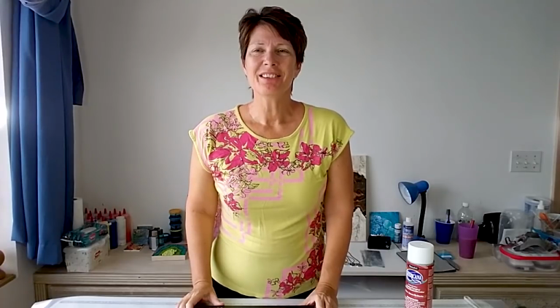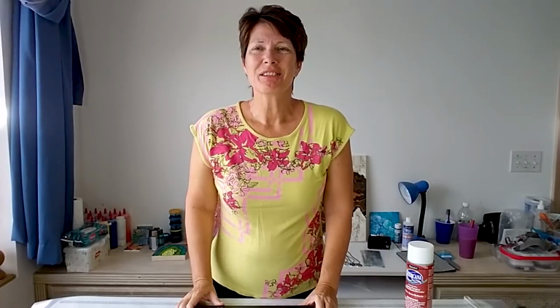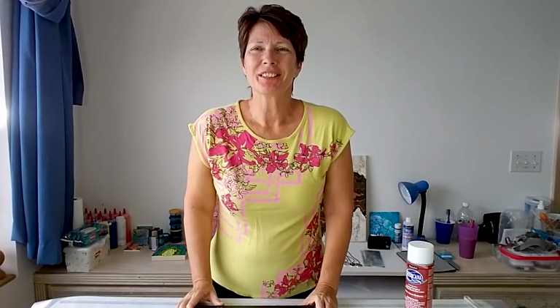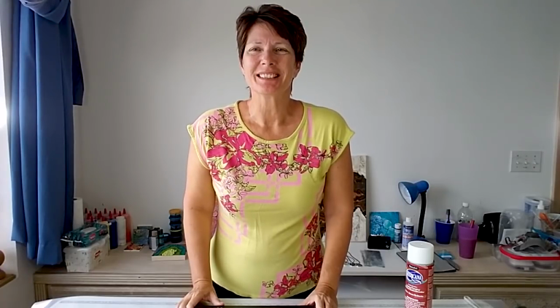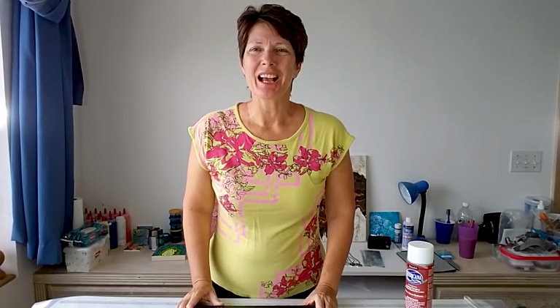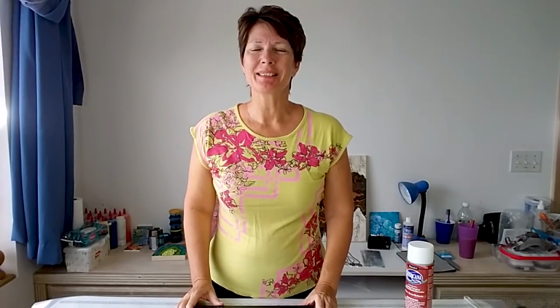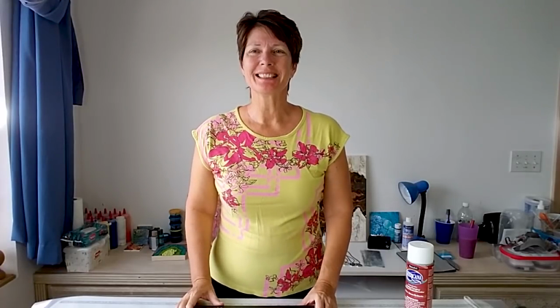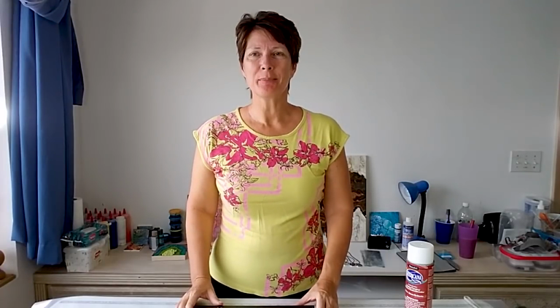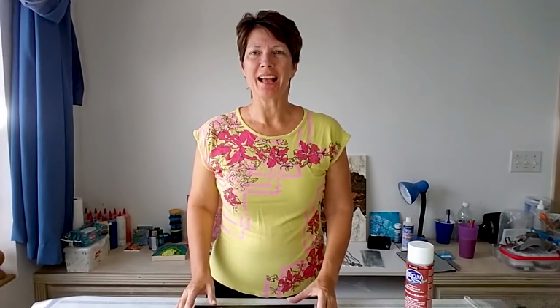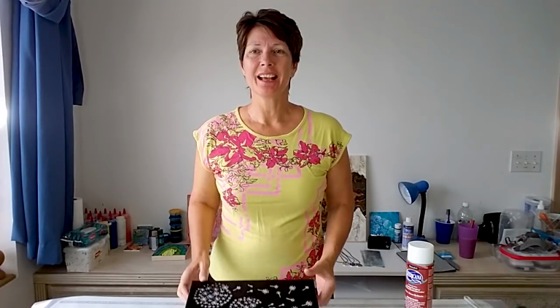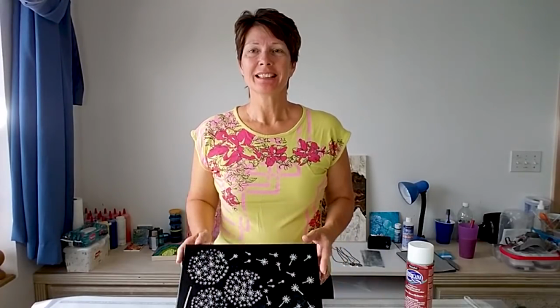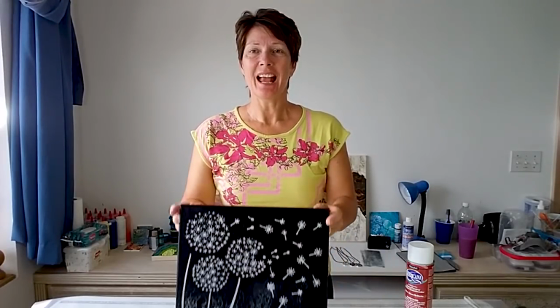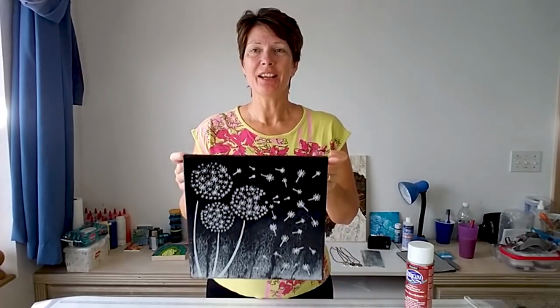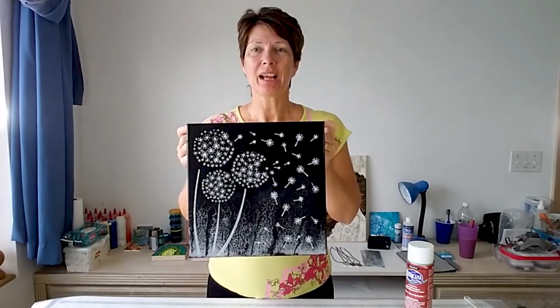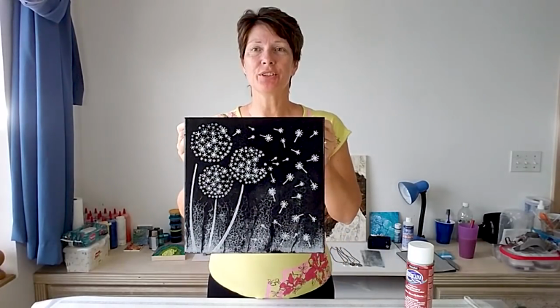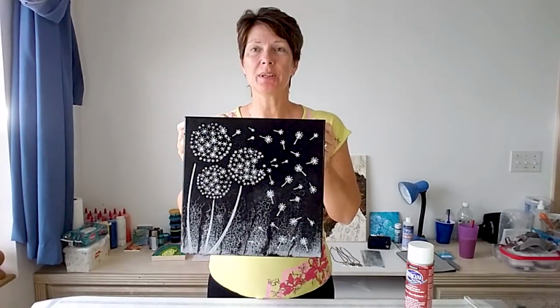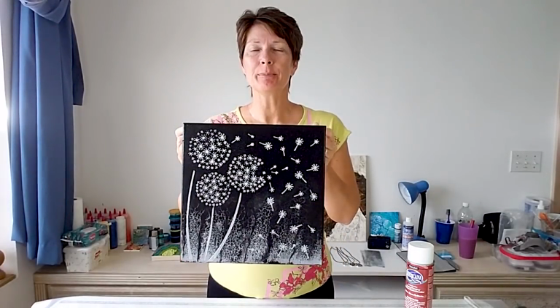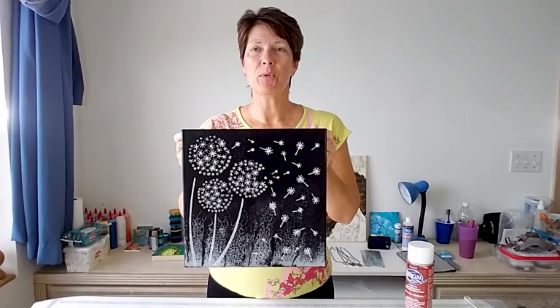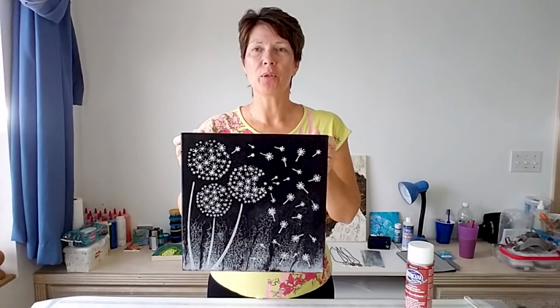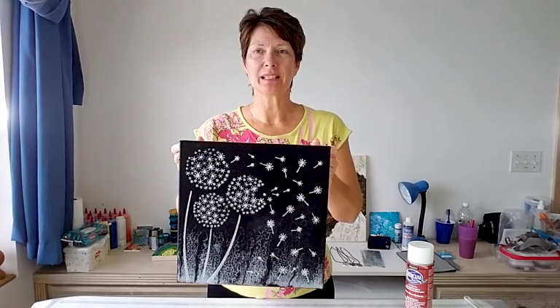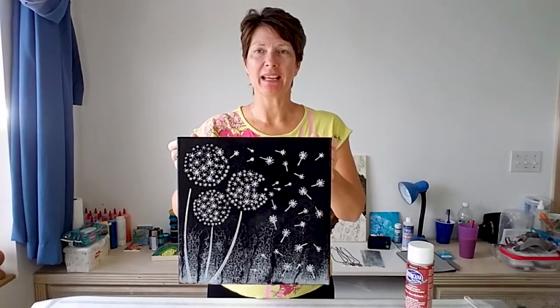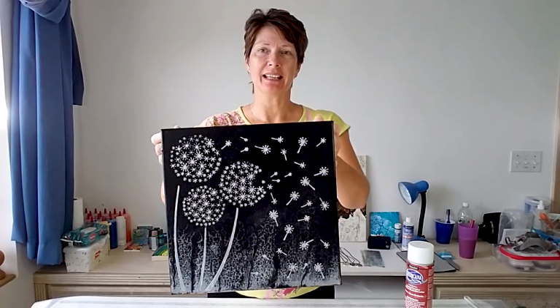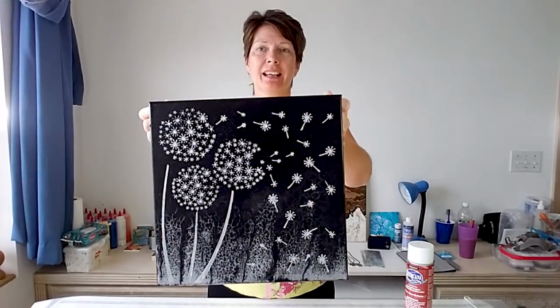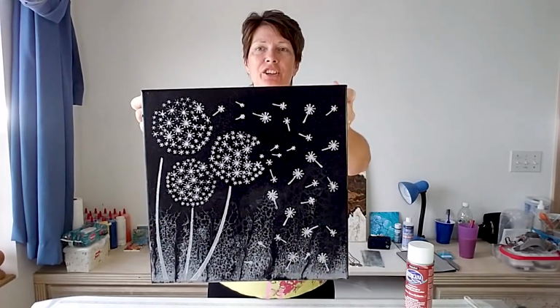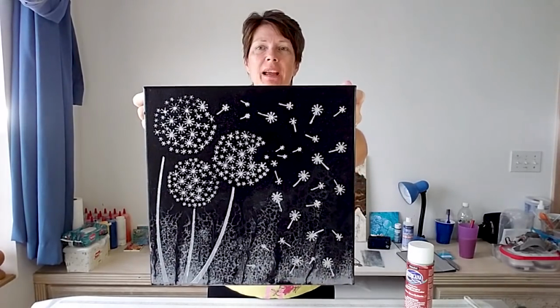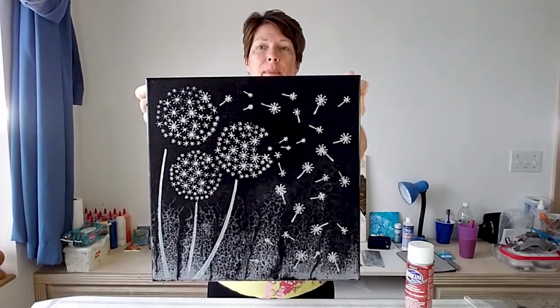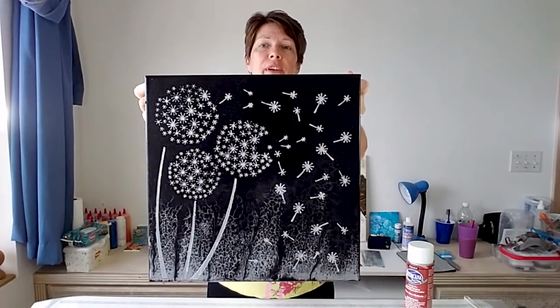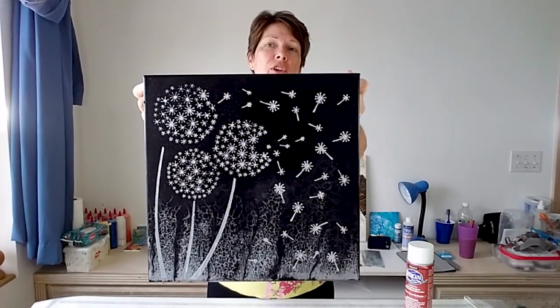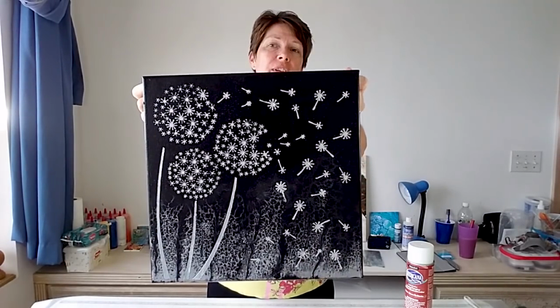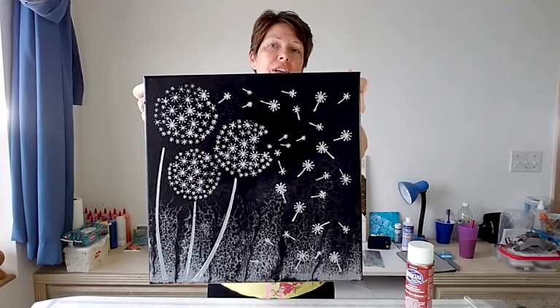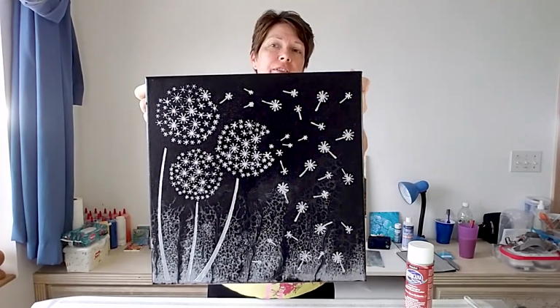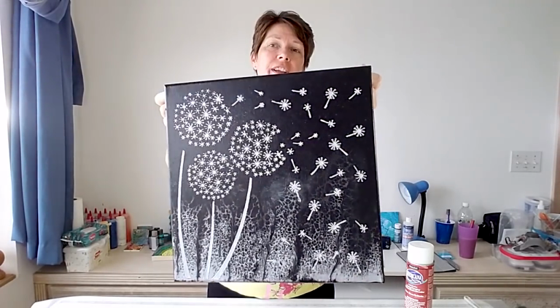Hello crafters, I'm glad to see you back. Today I'm going to do a little bit more on this painting — you may remember it from an earlier video.